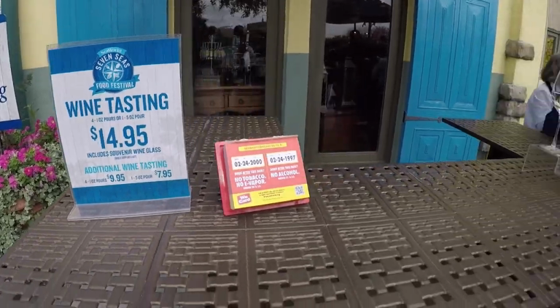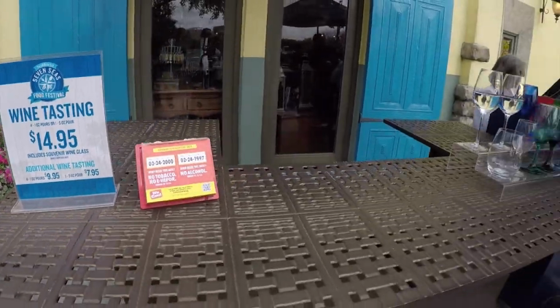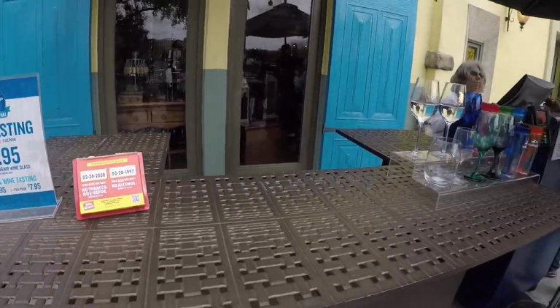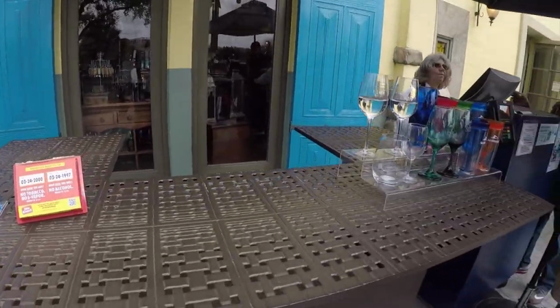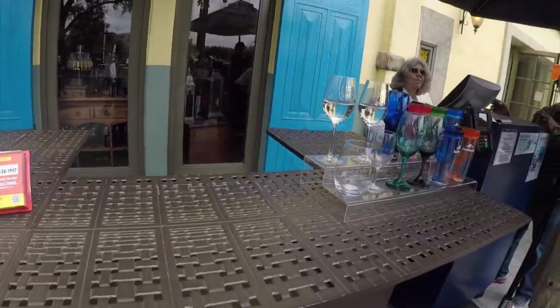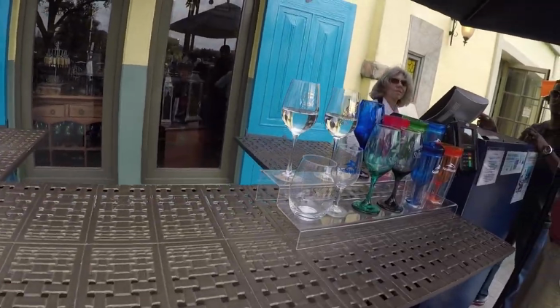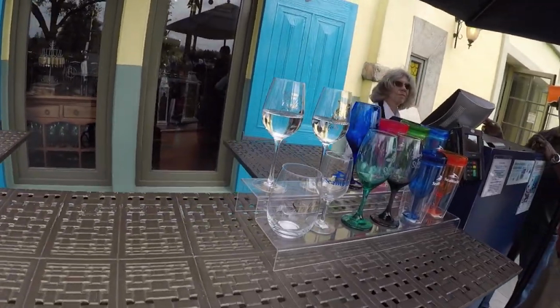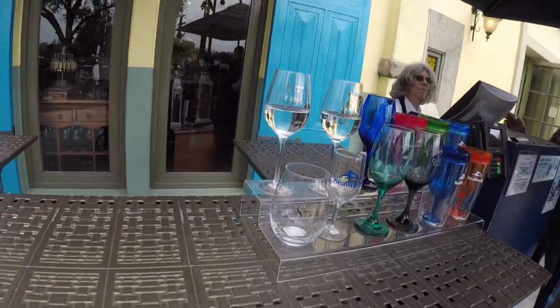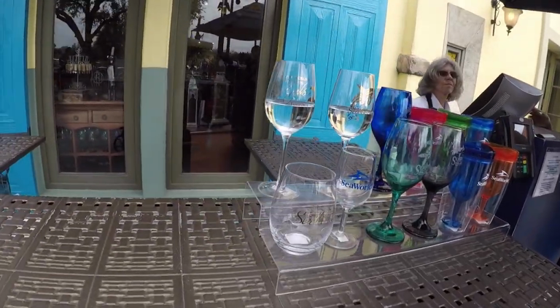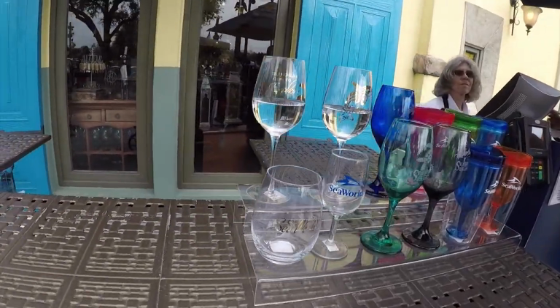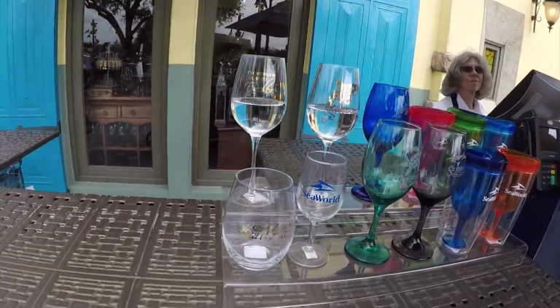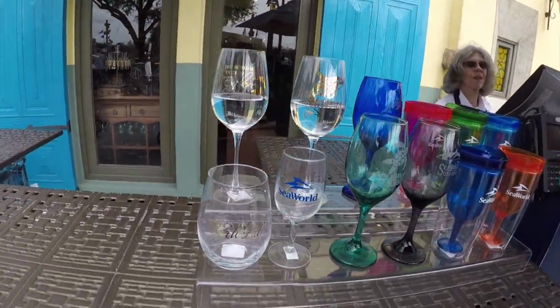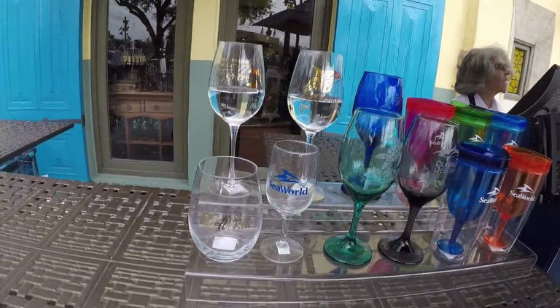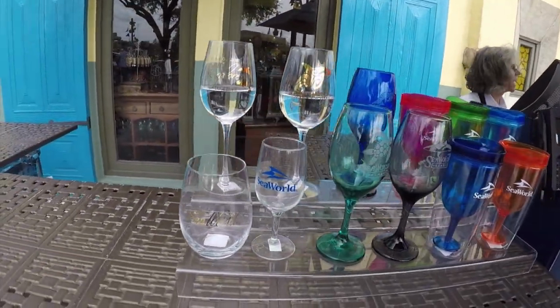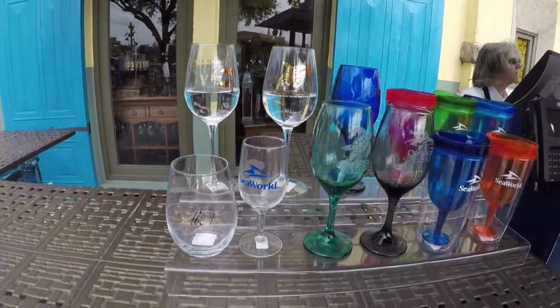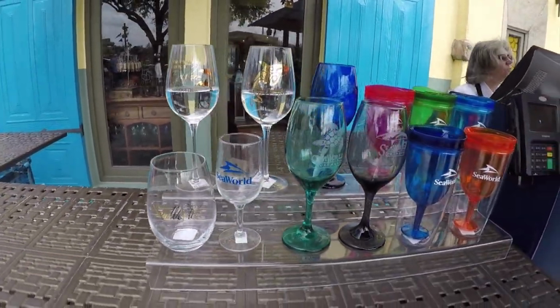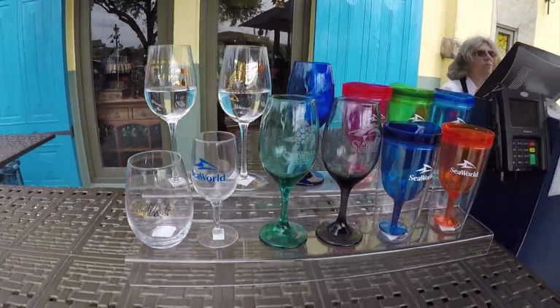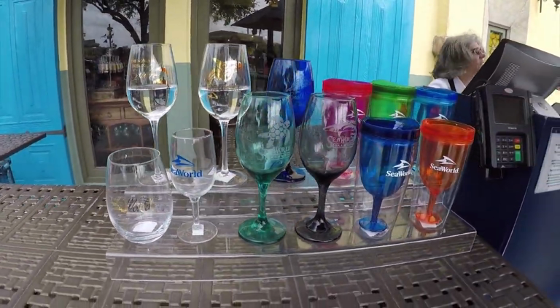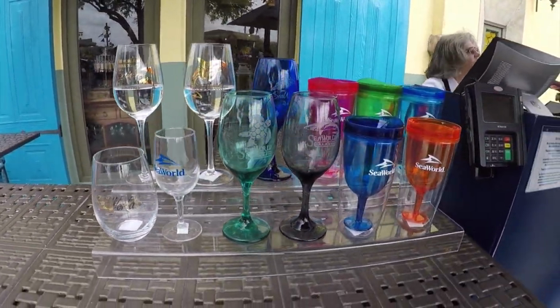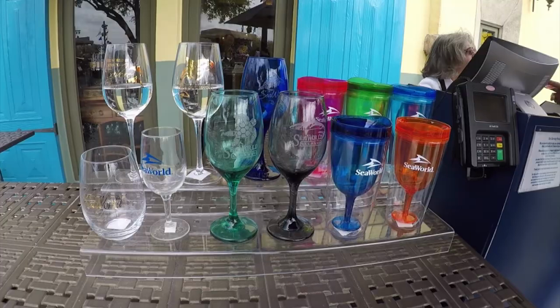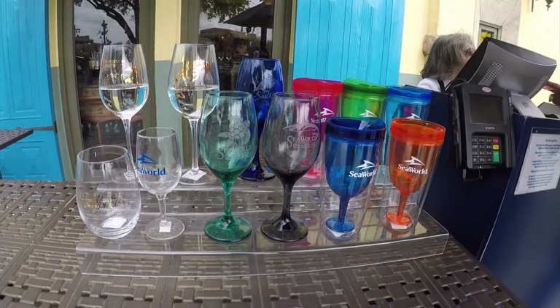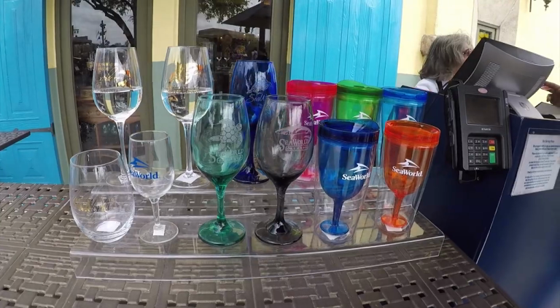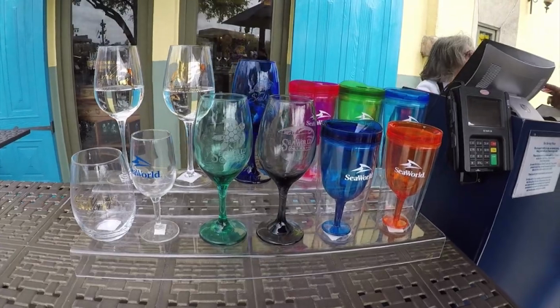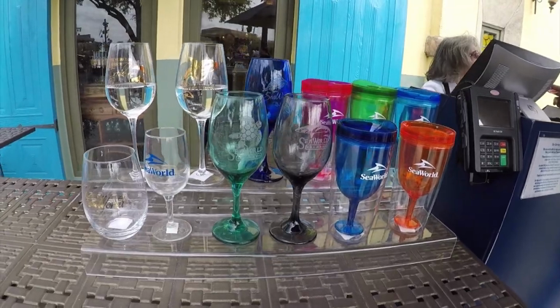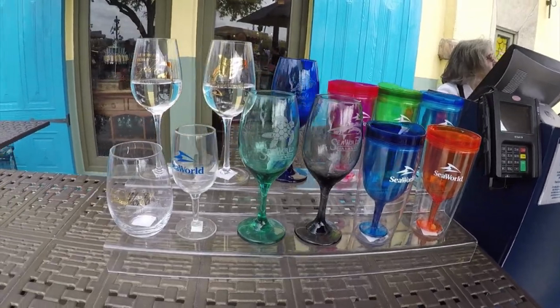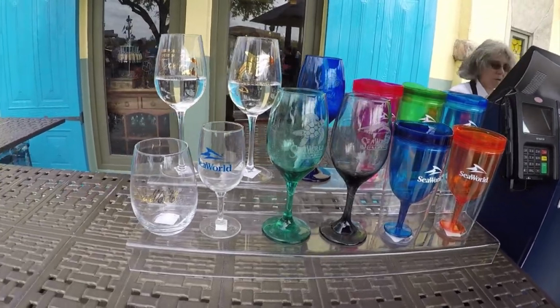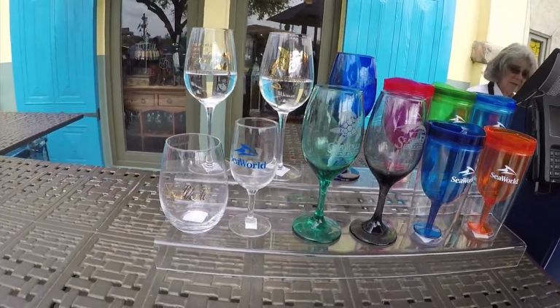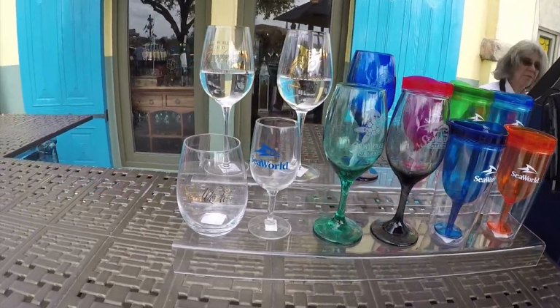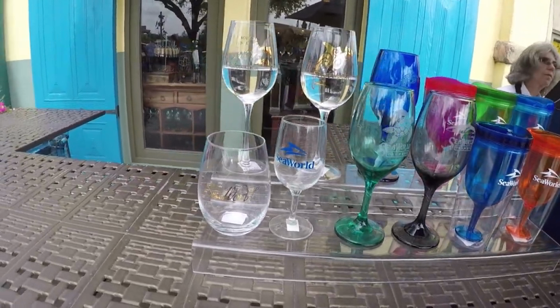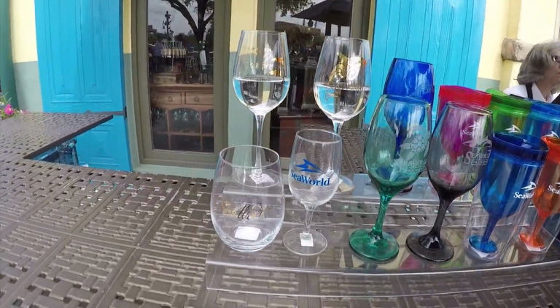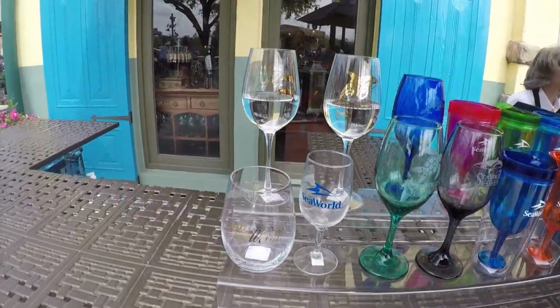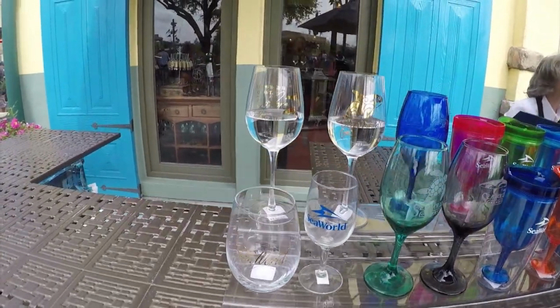Let's look at the glasses that you can get here. Wow, look at those — those are fantastic.